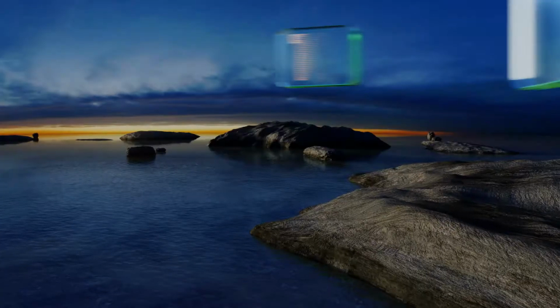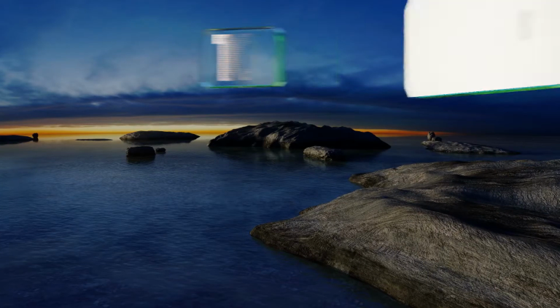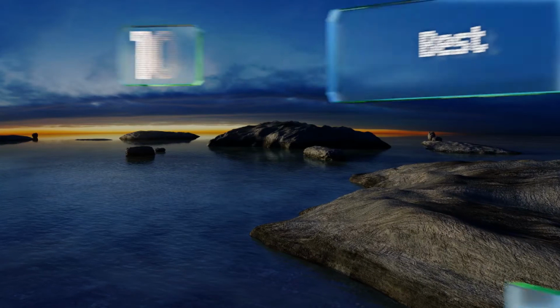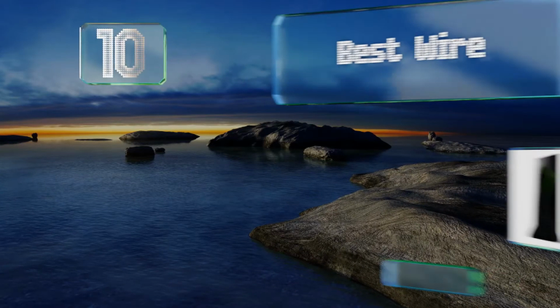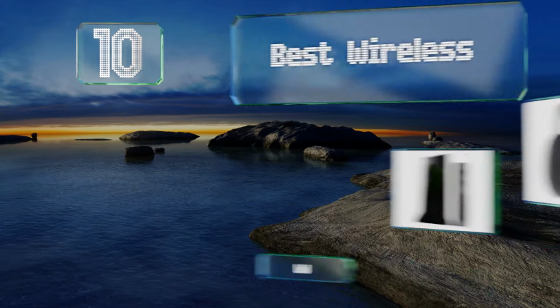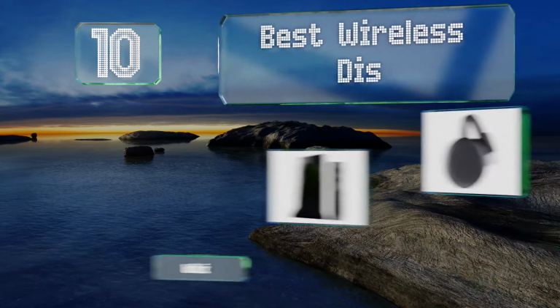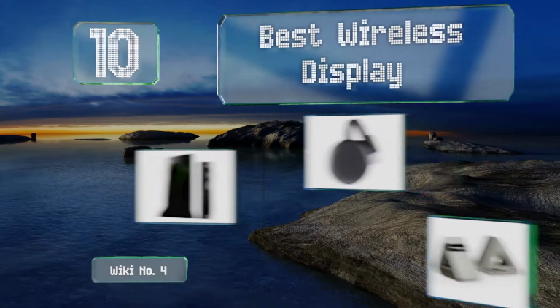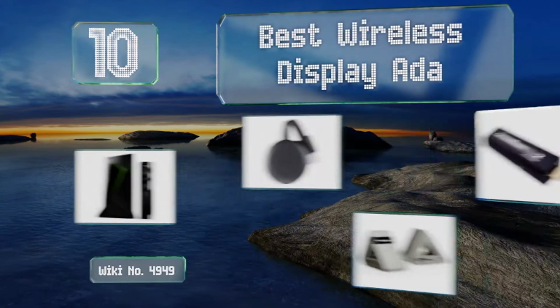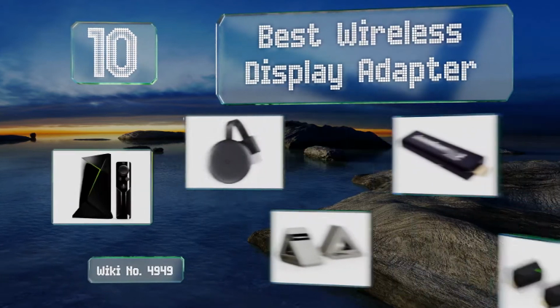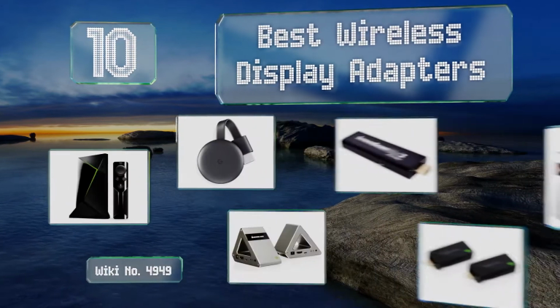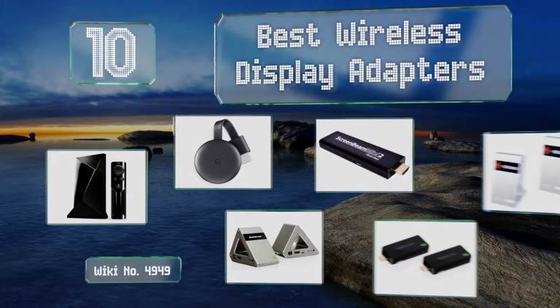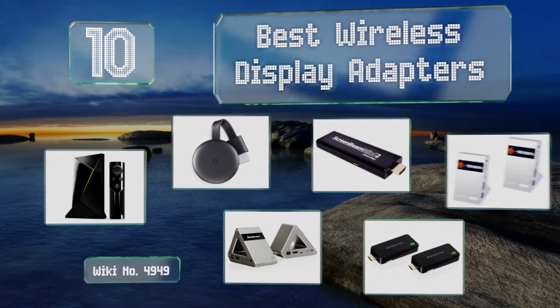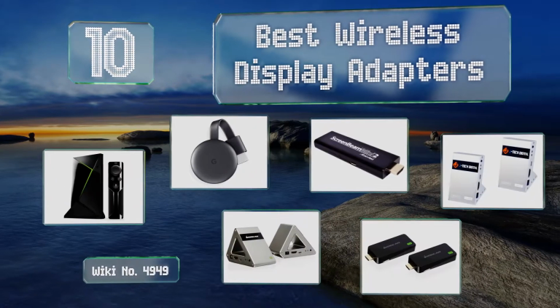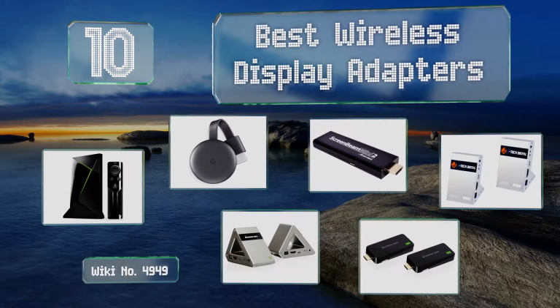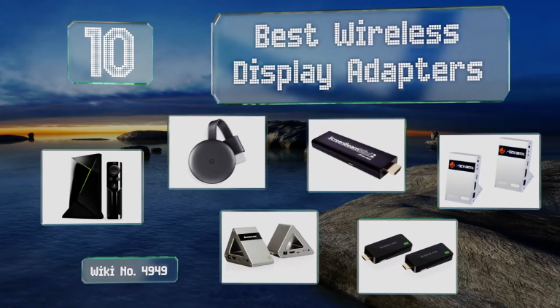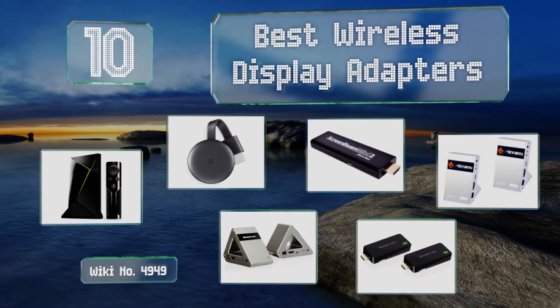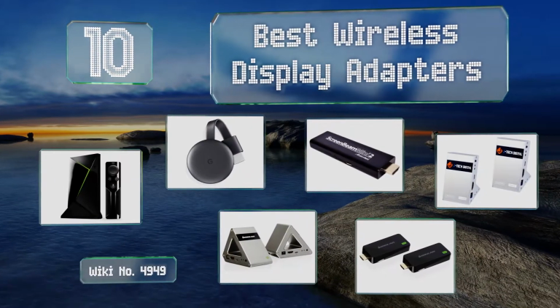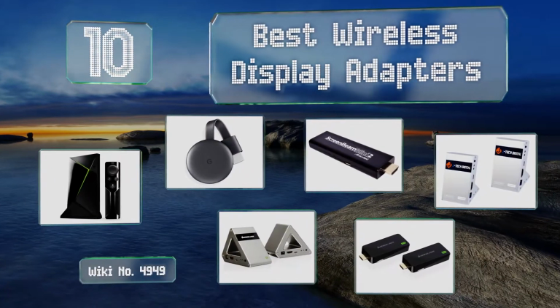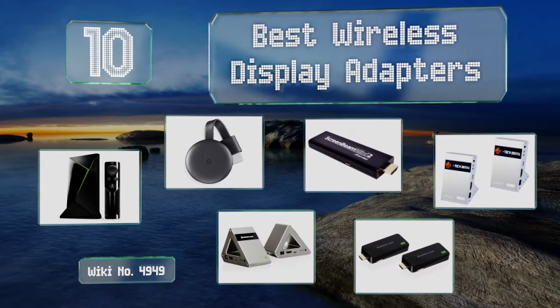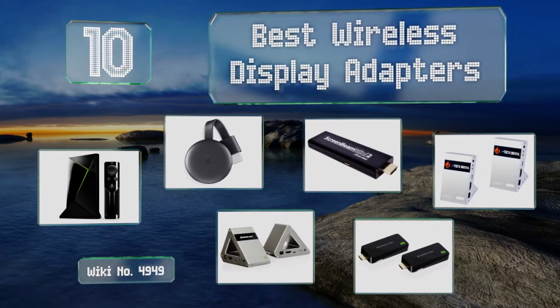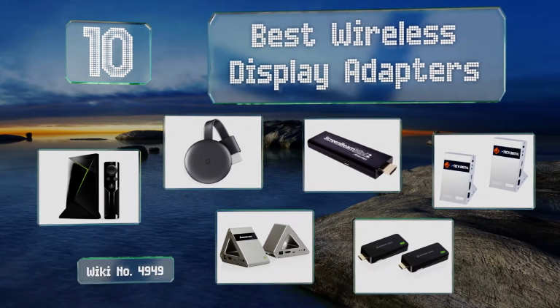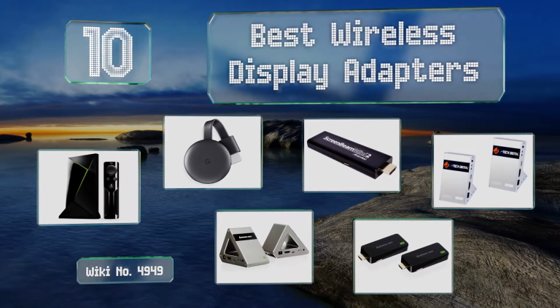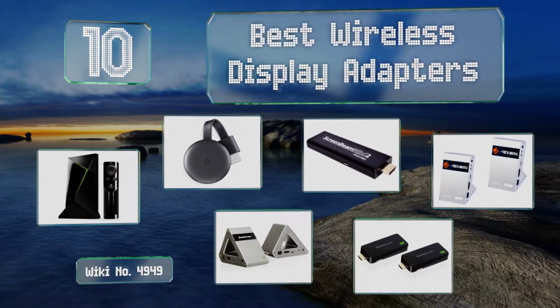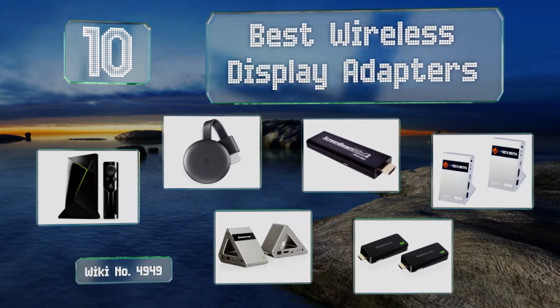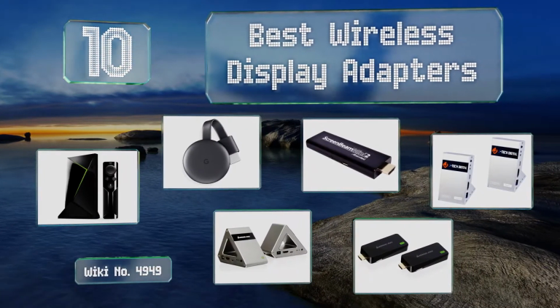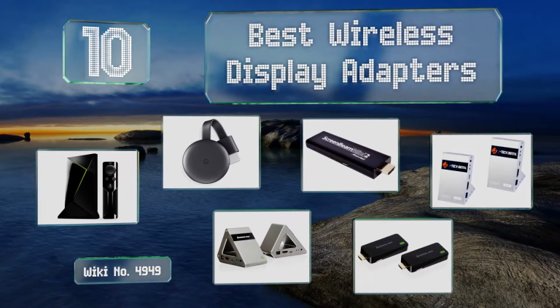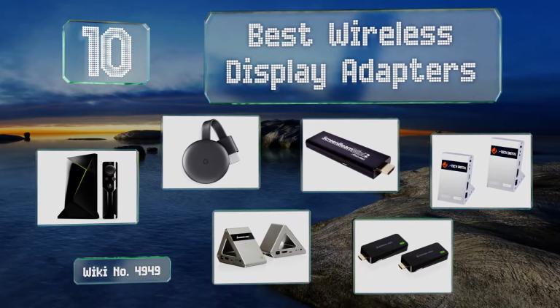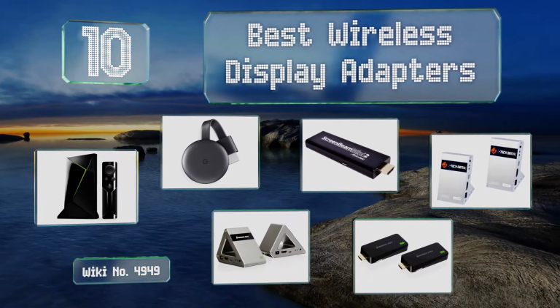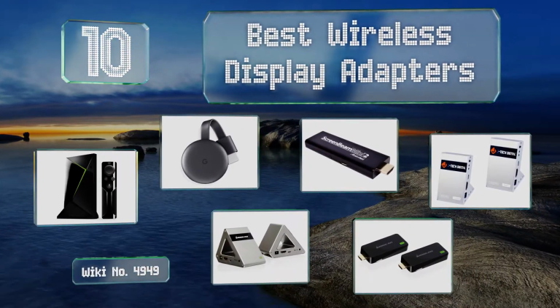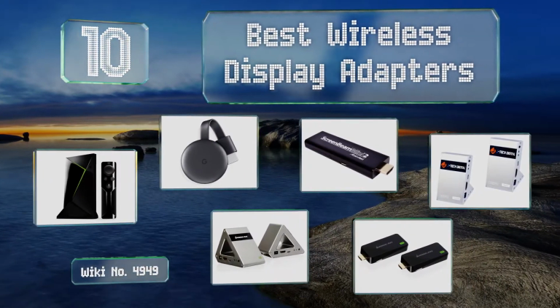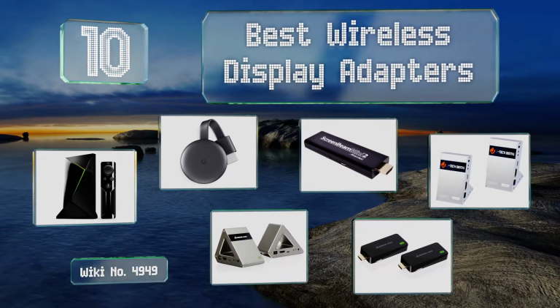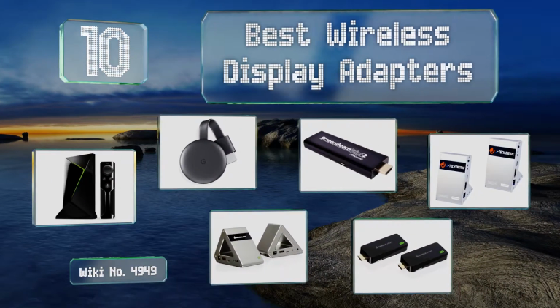EasyVid presents the 10 best wireless display adapters. Let's get started with the list.